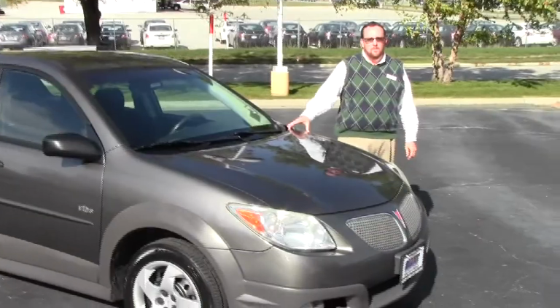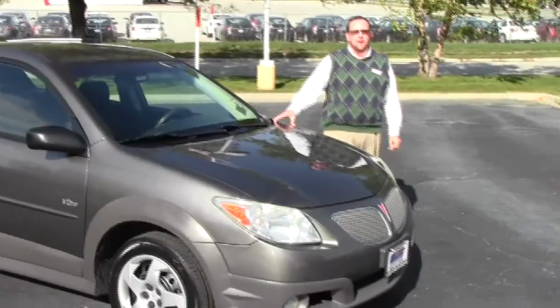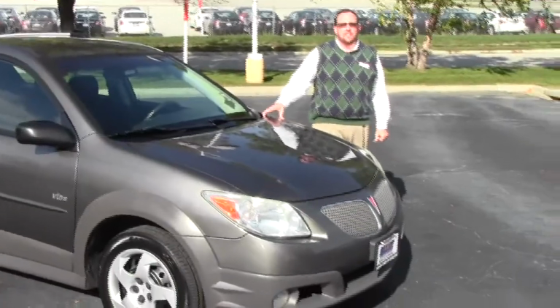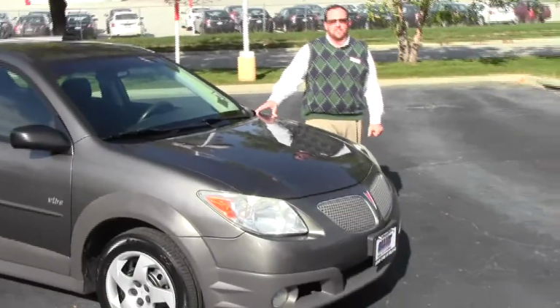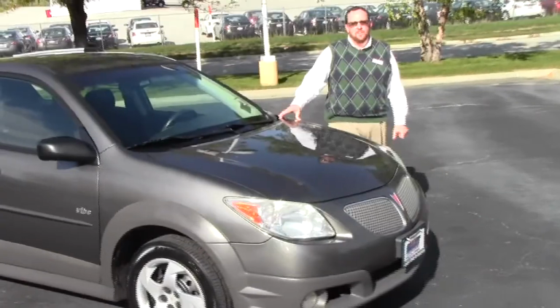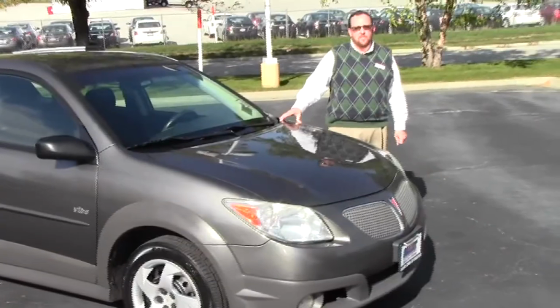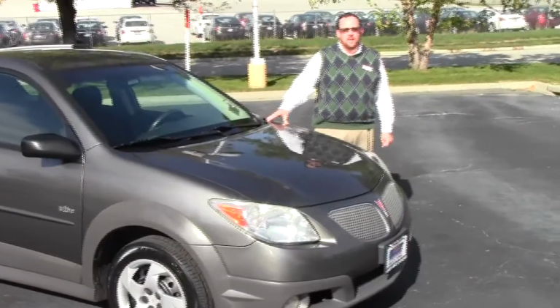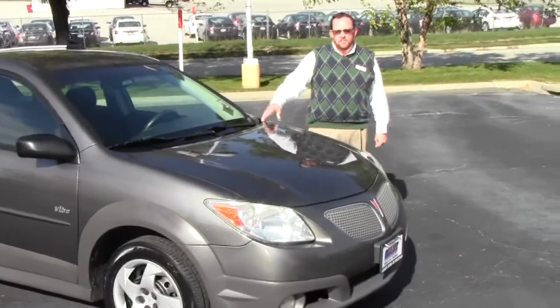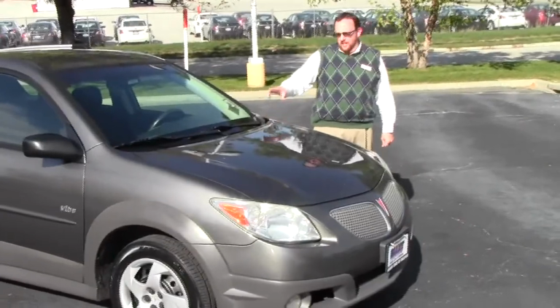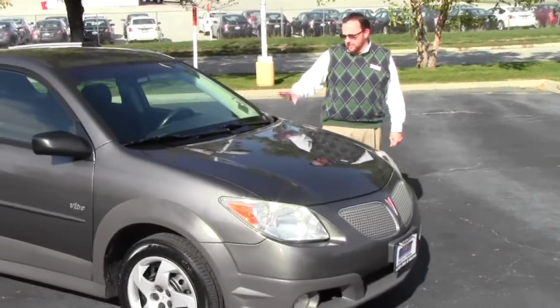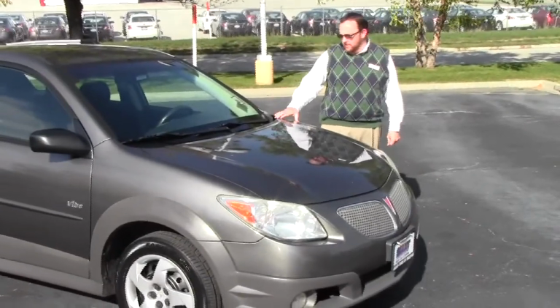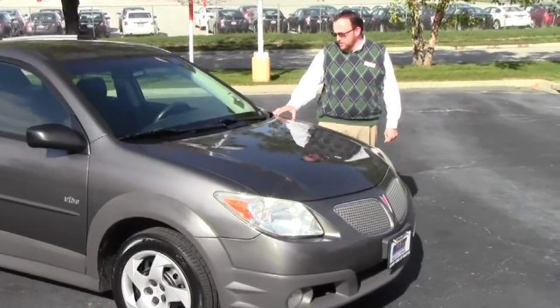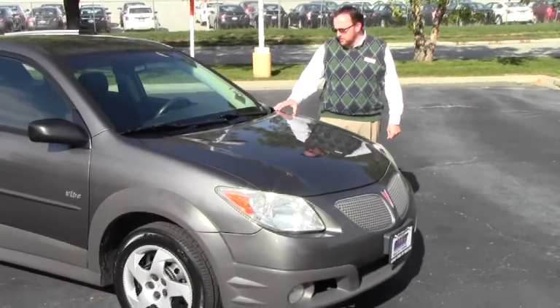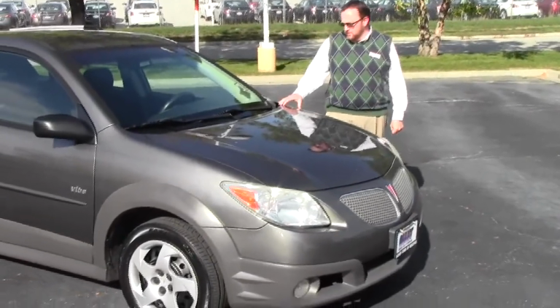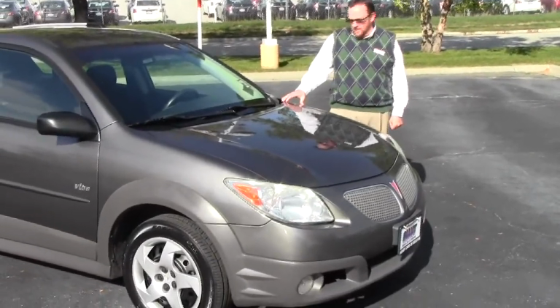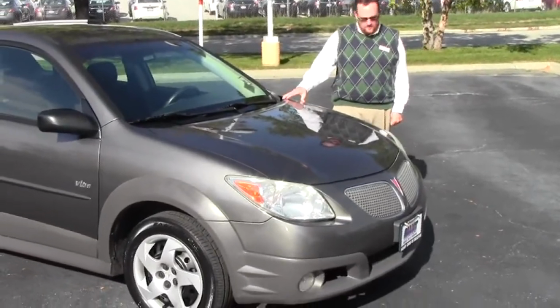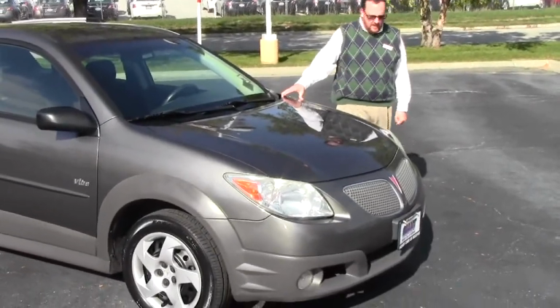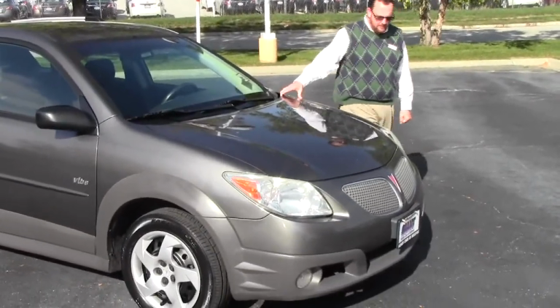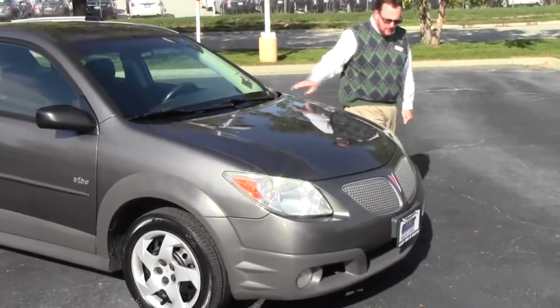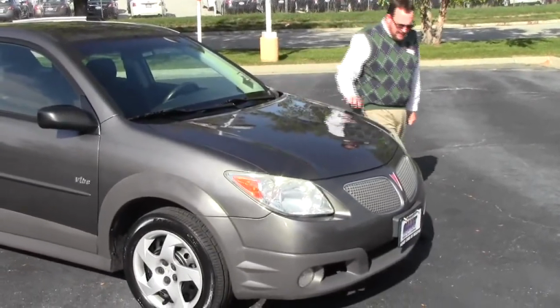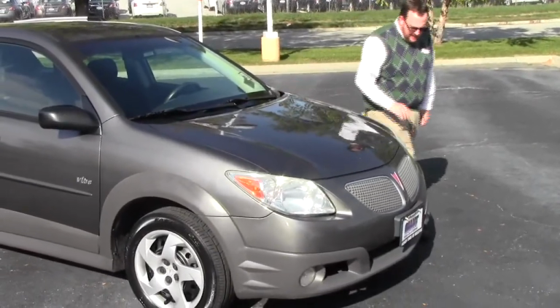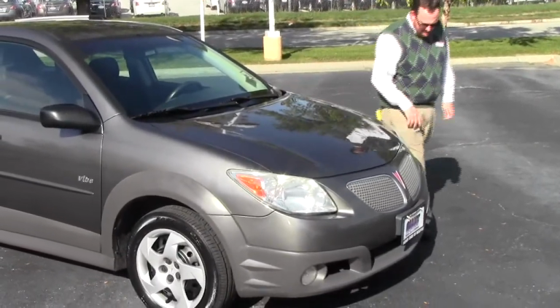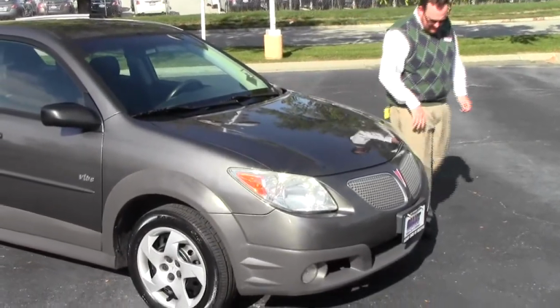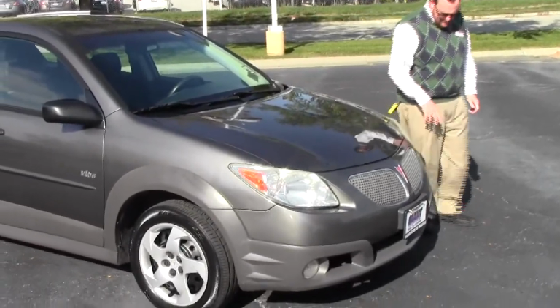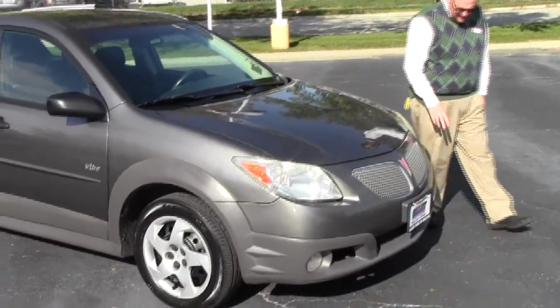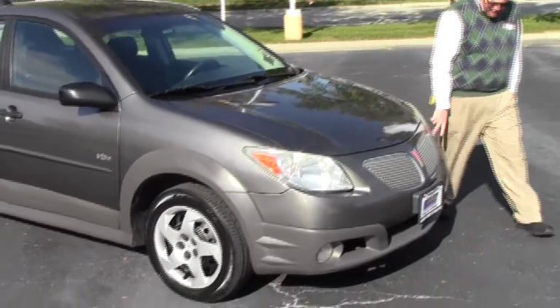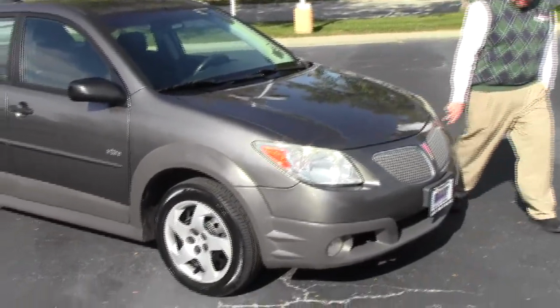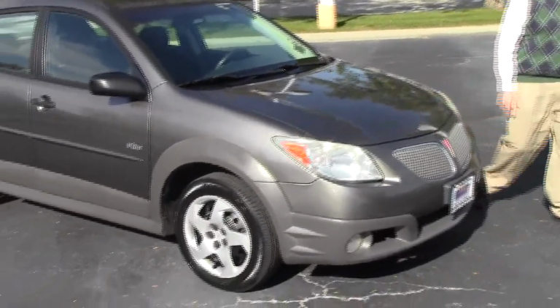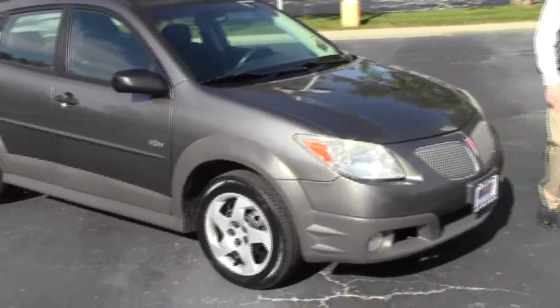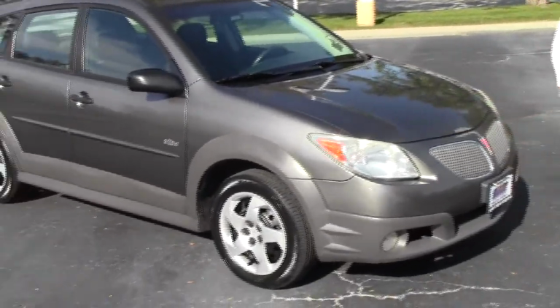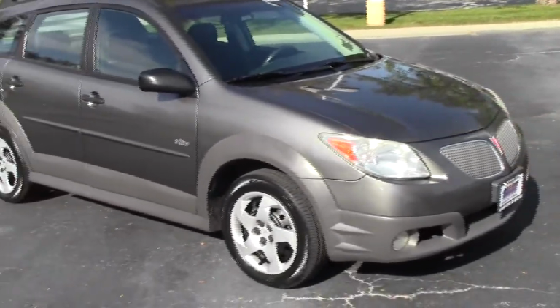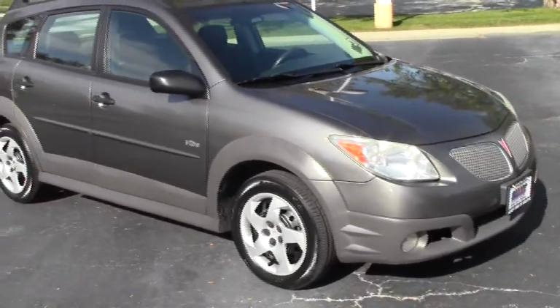Brian Kelly here for Honda Giant, here to show you this 2005 Pontiac Vibe, just came in on trade.